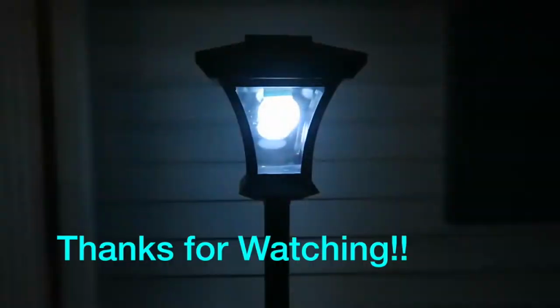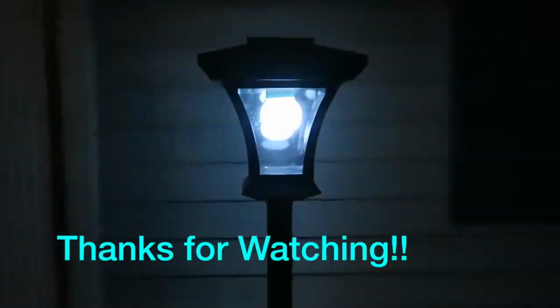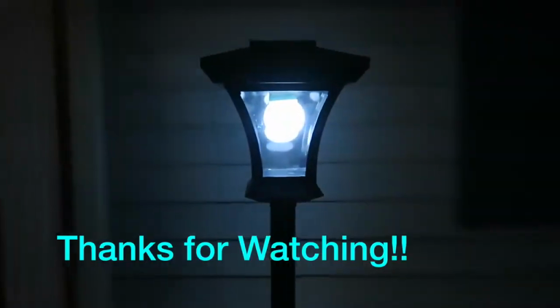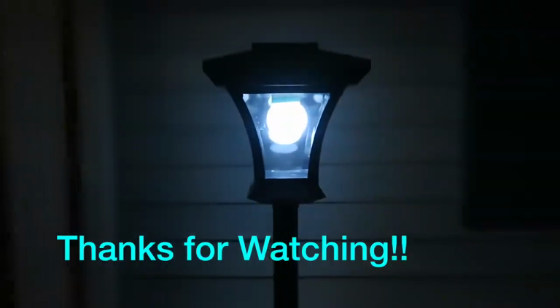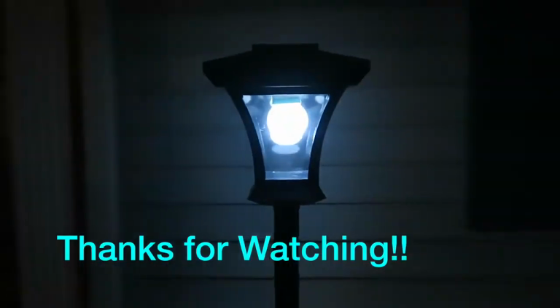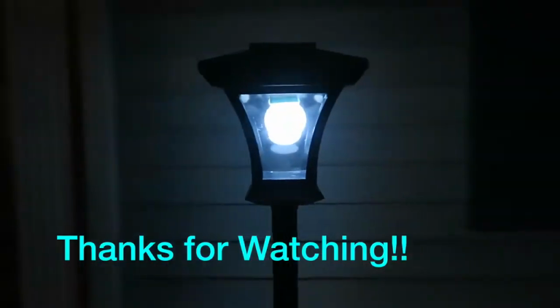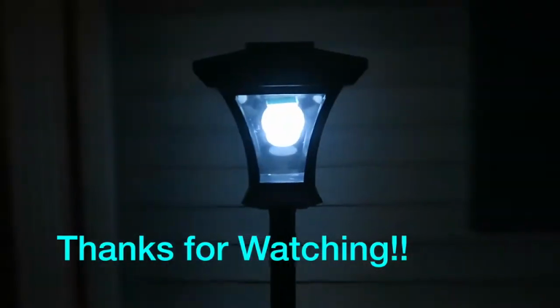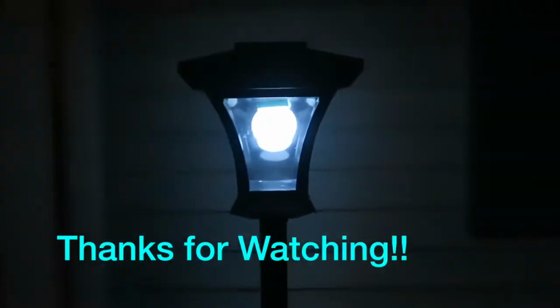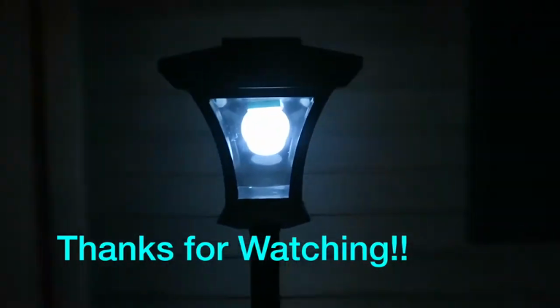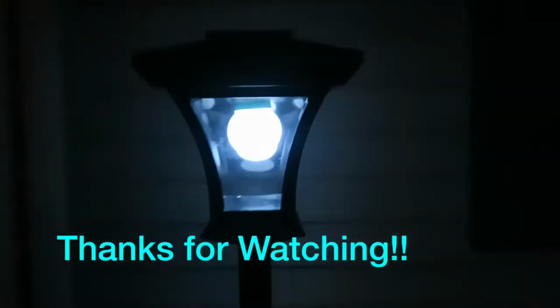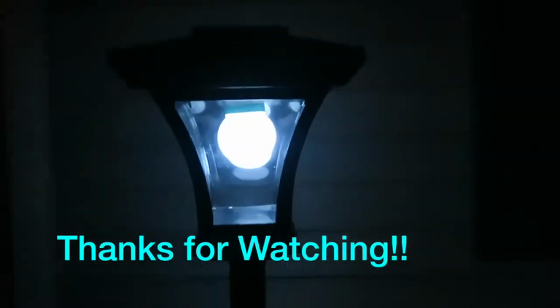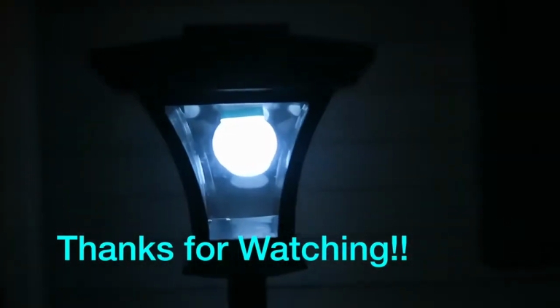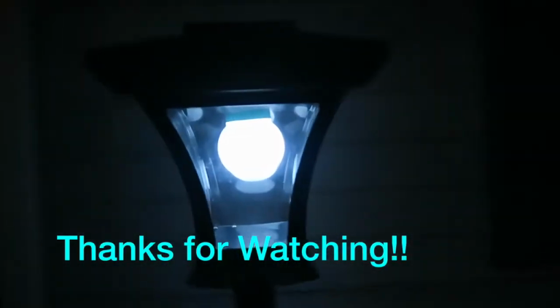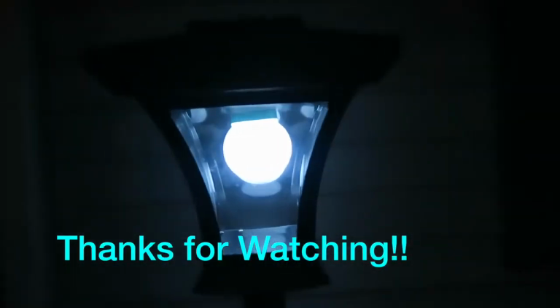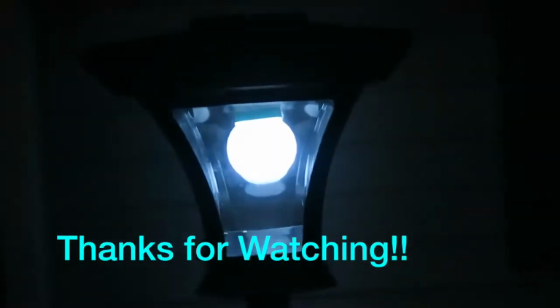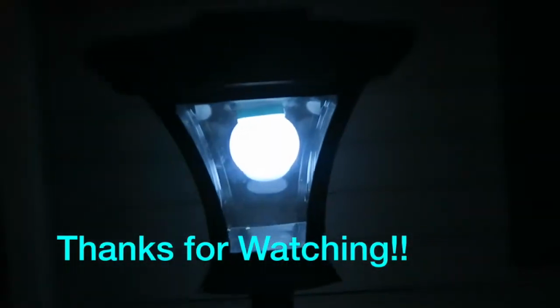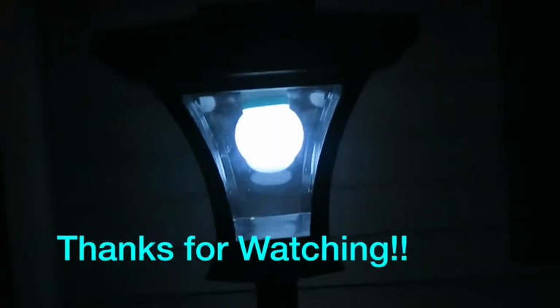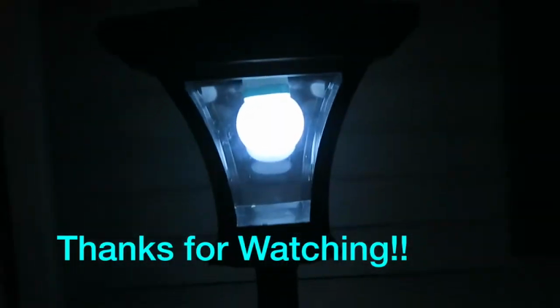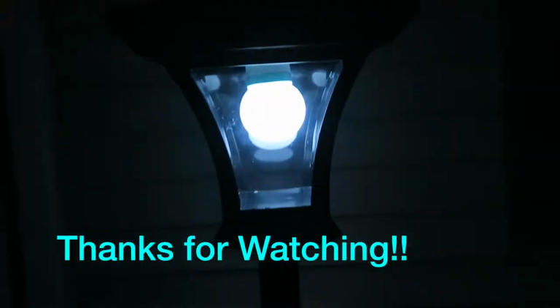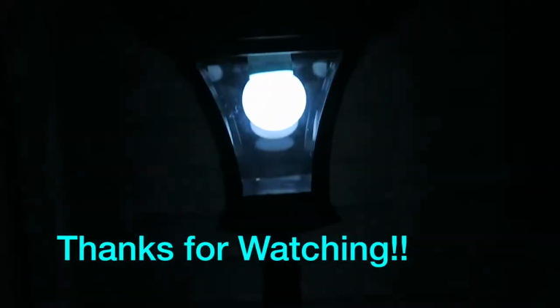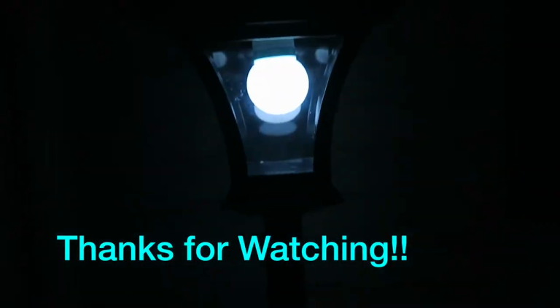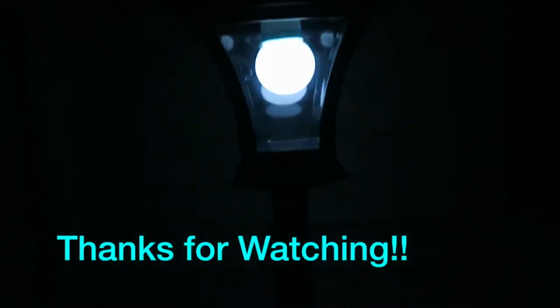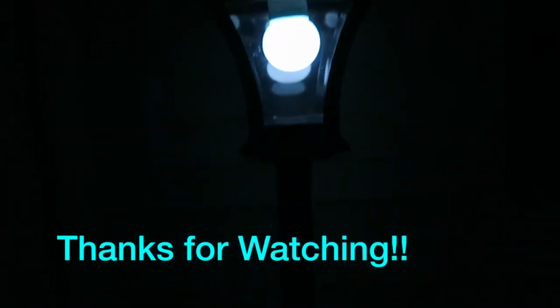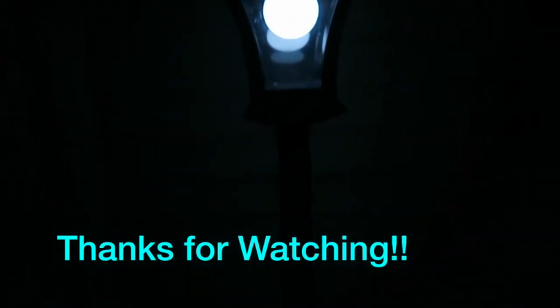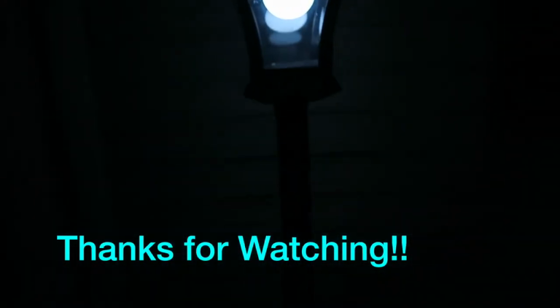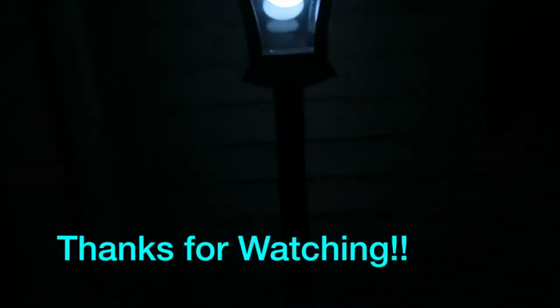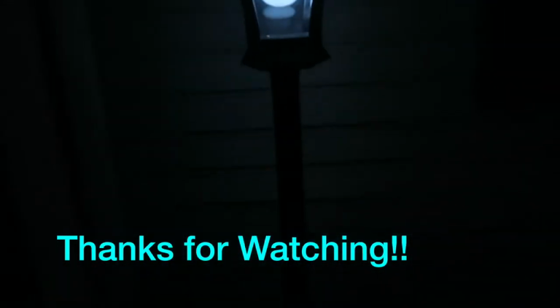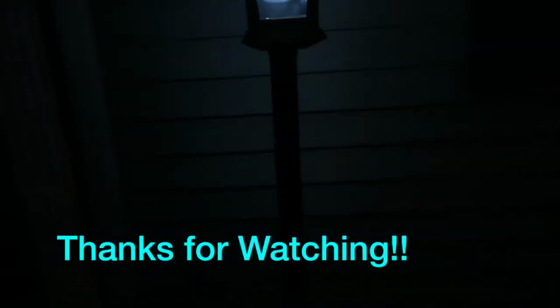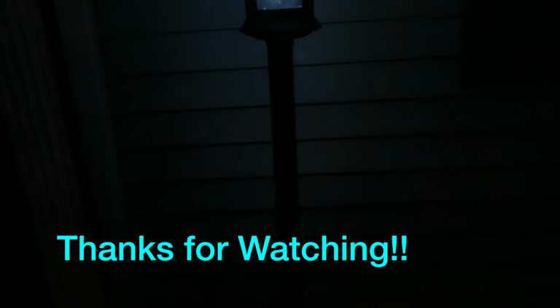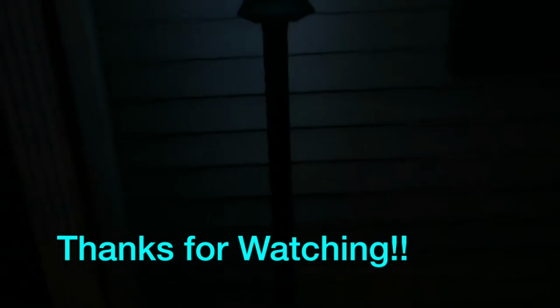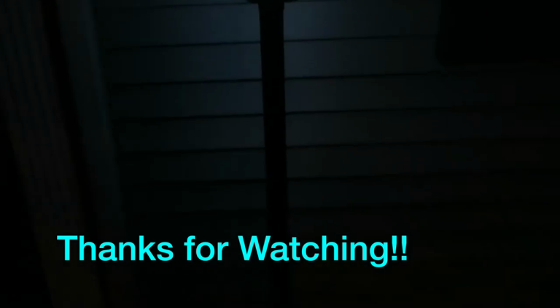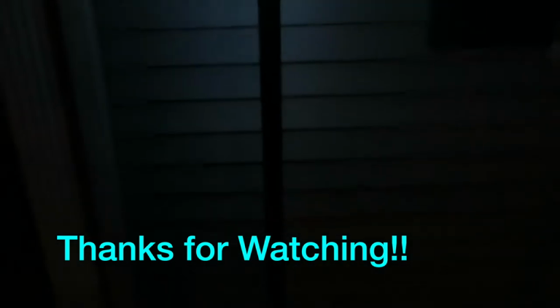I added this footage in case you wanted to see what the light looks like at night. It works really well.